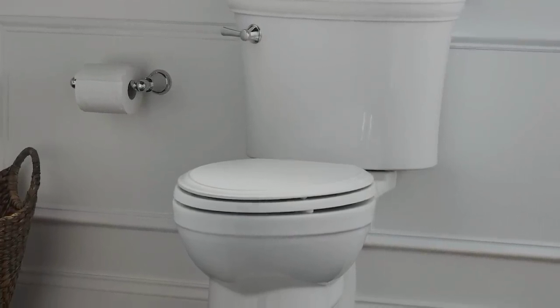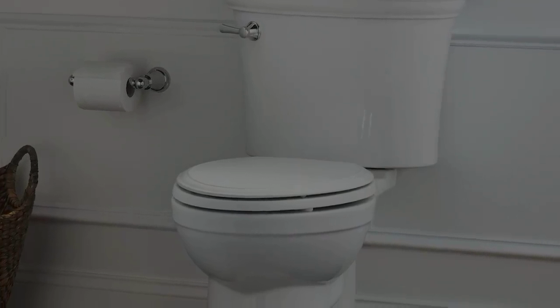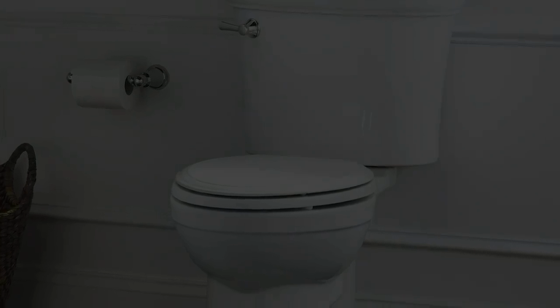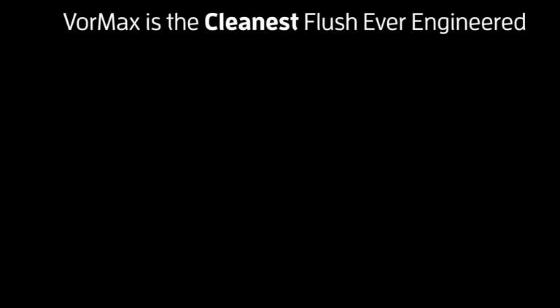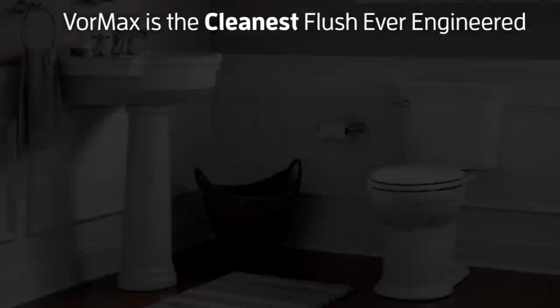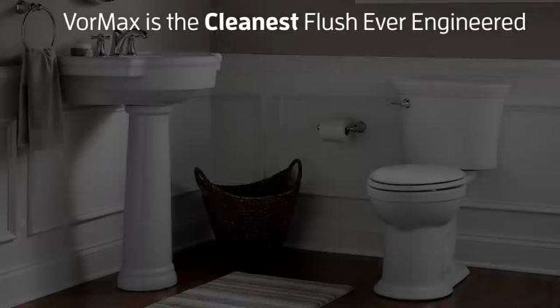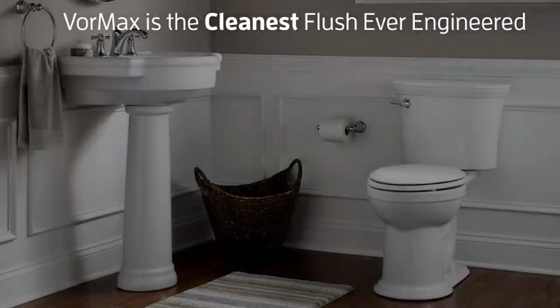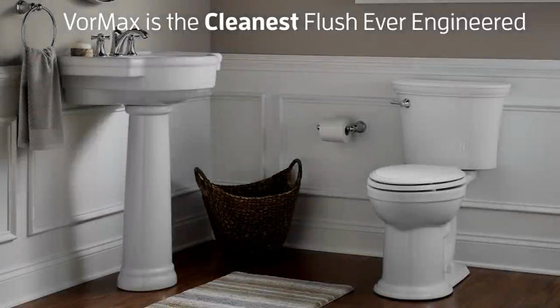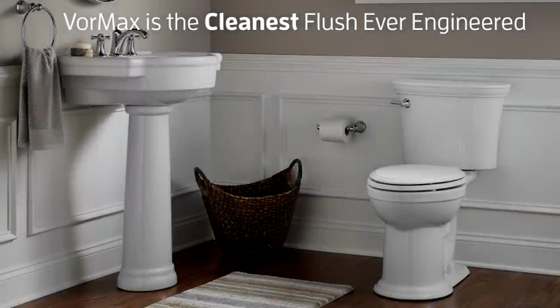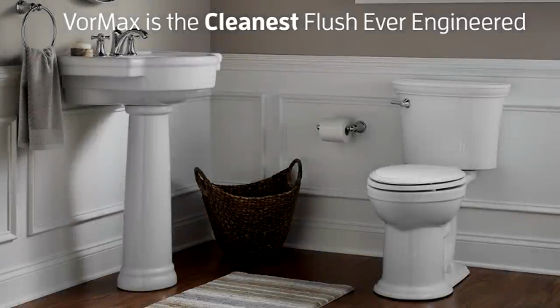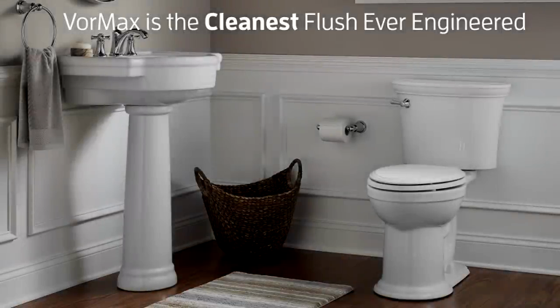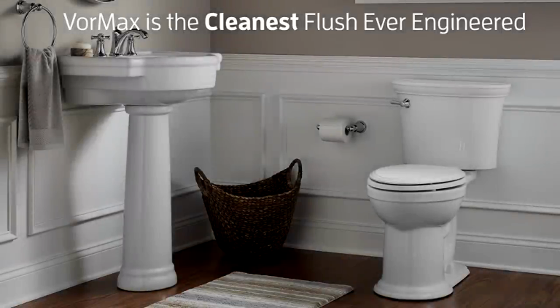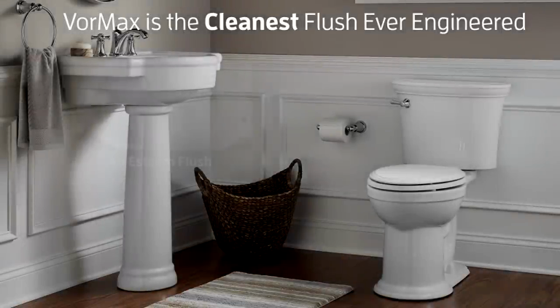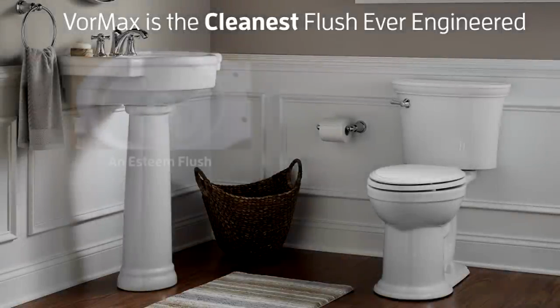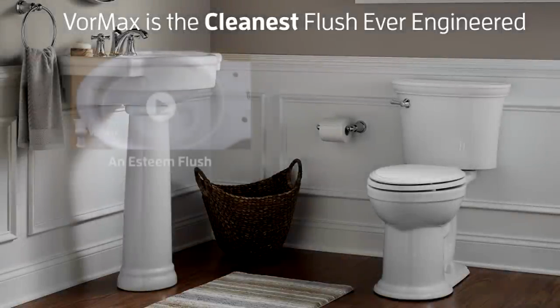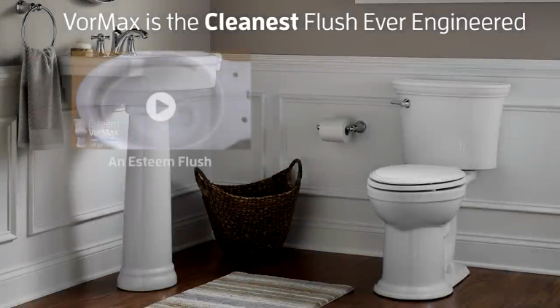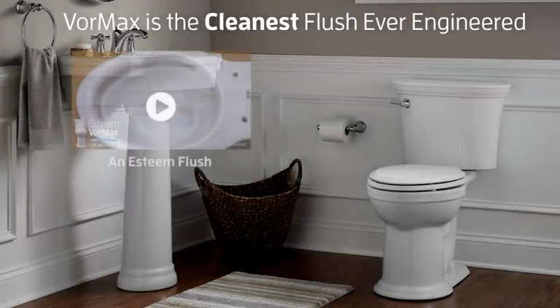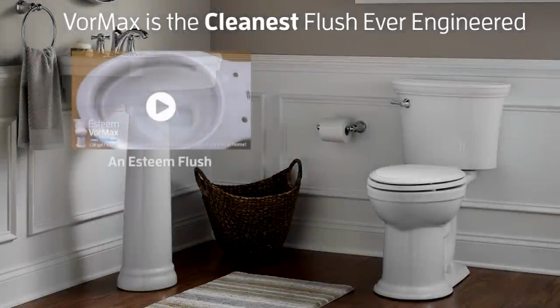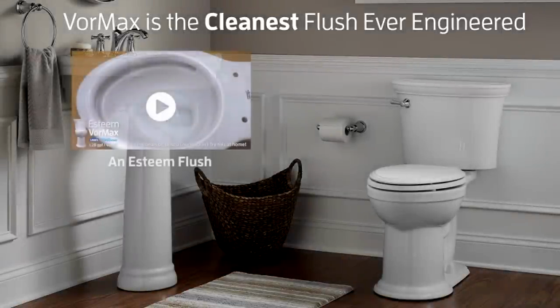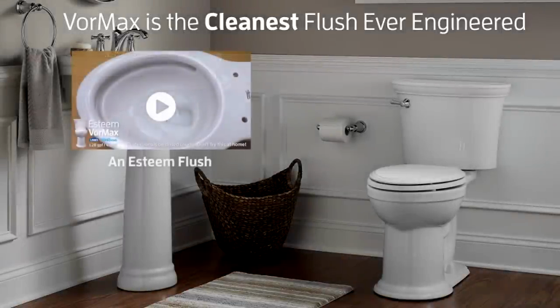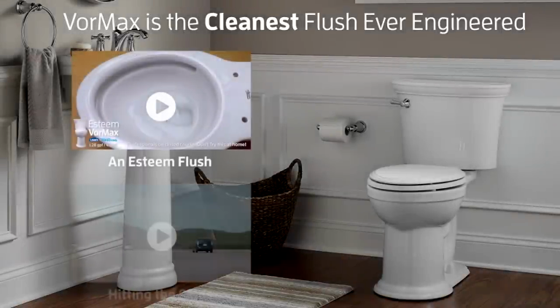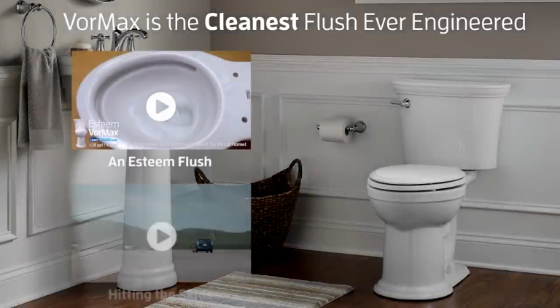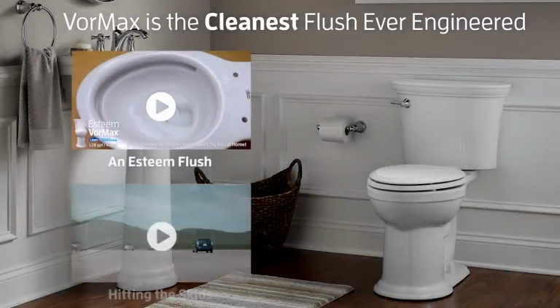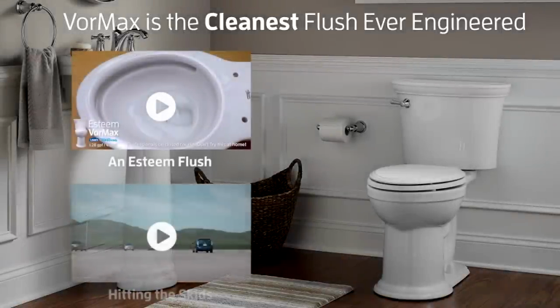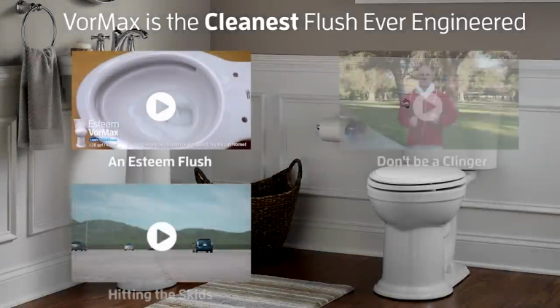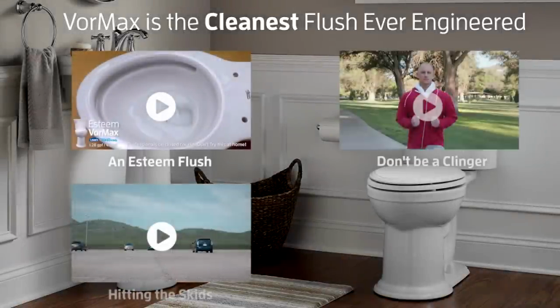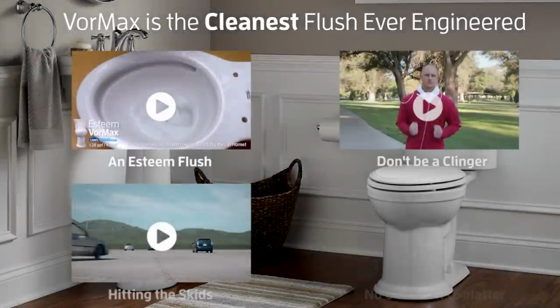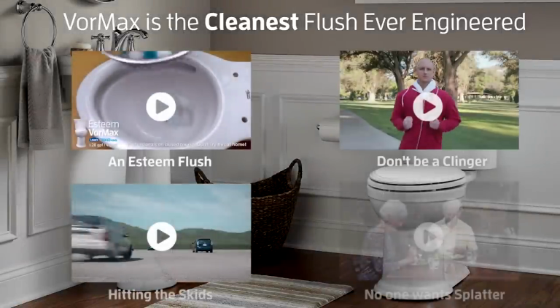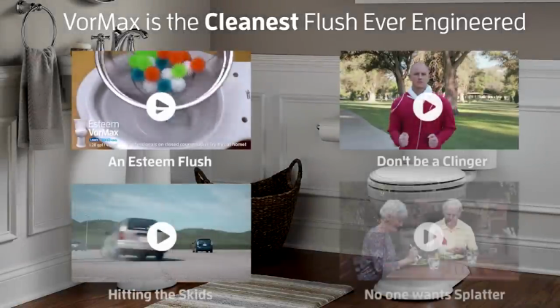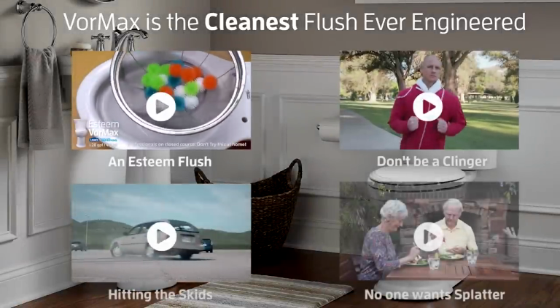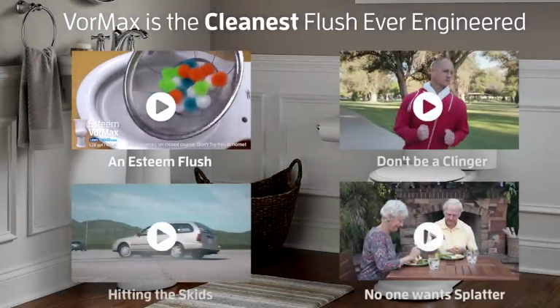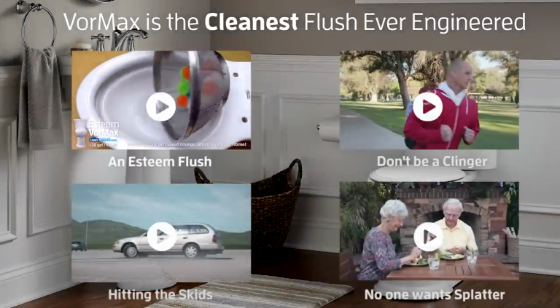With the revolutionary design of the American Standard Vormax flush technology, cleaning is basically effortless.